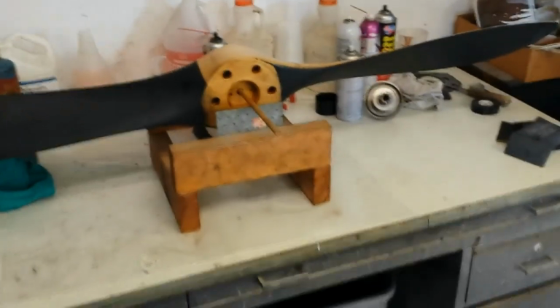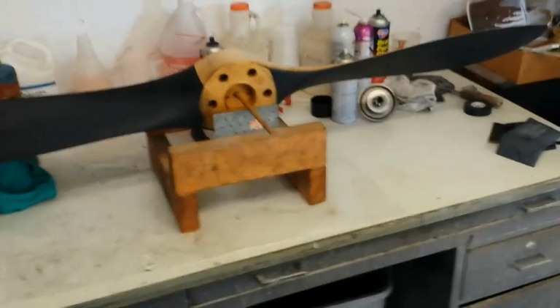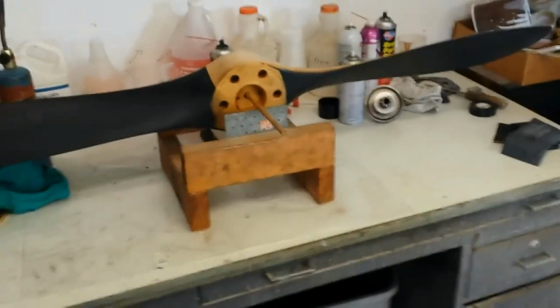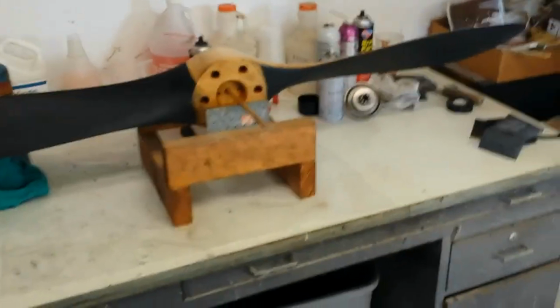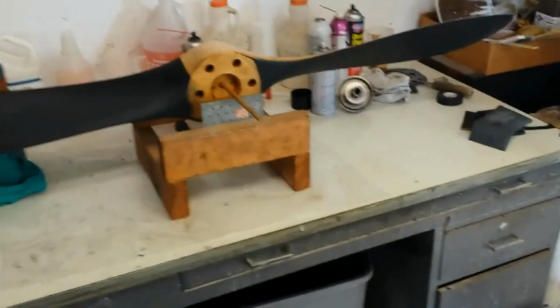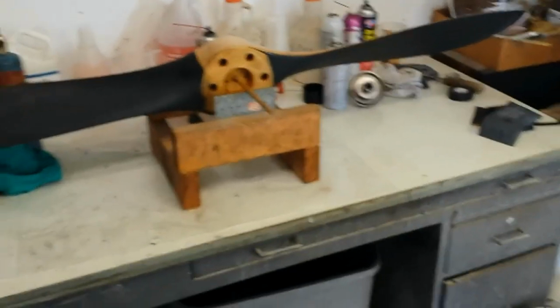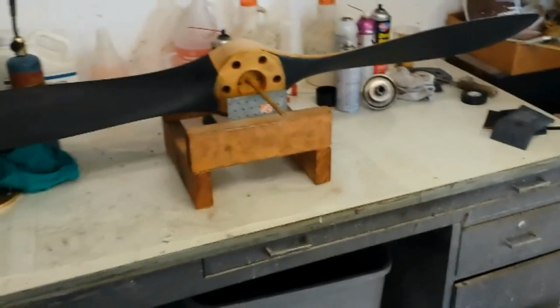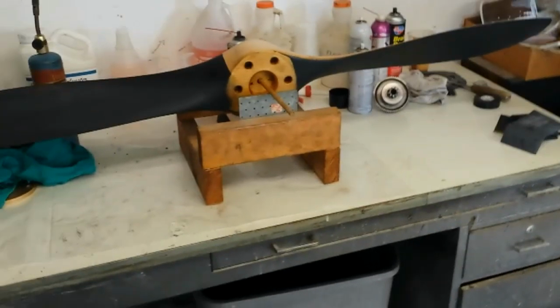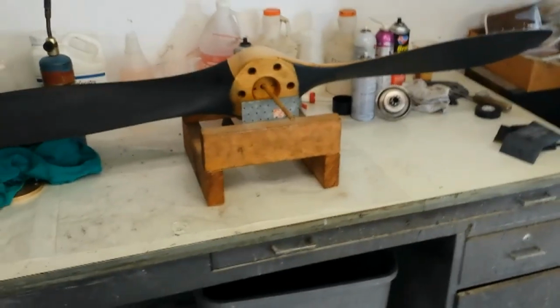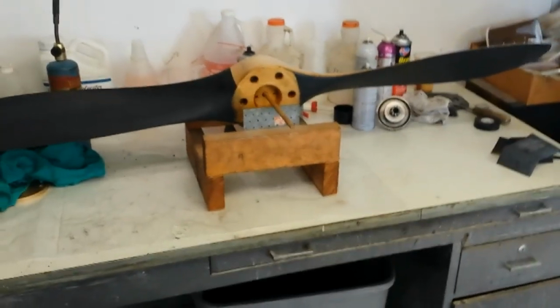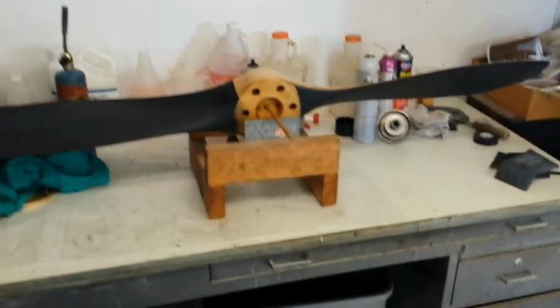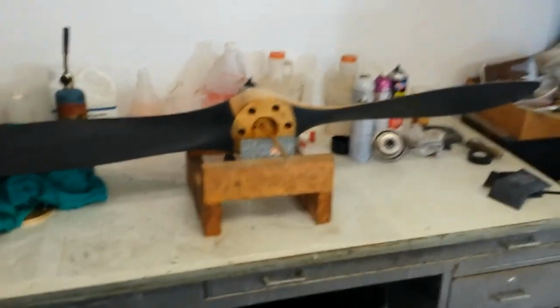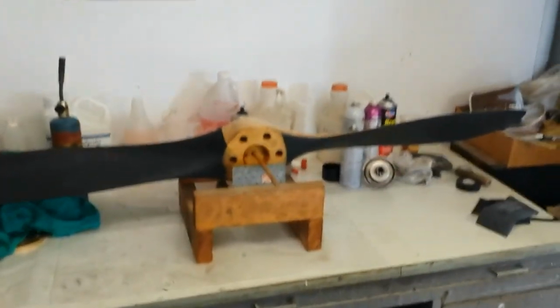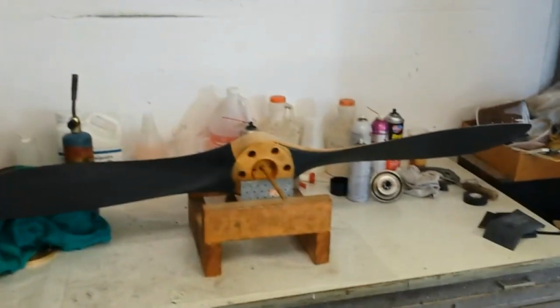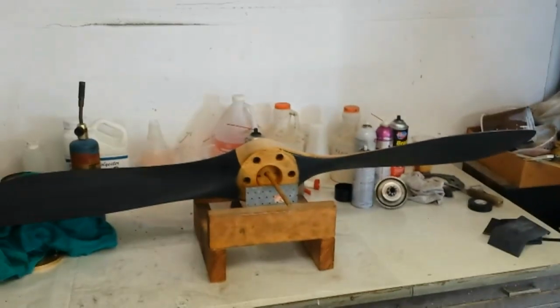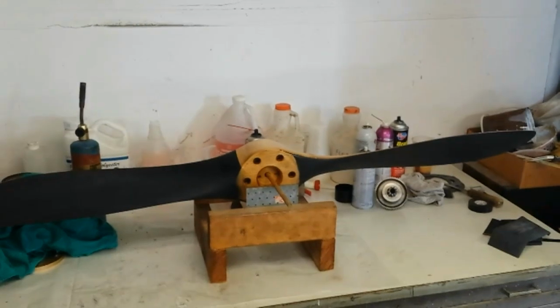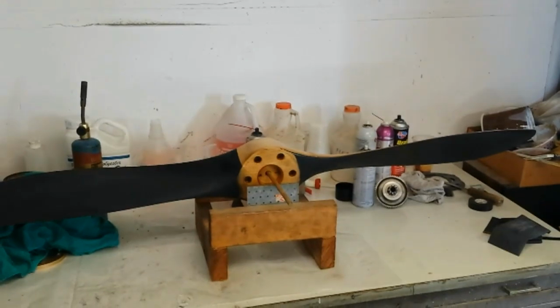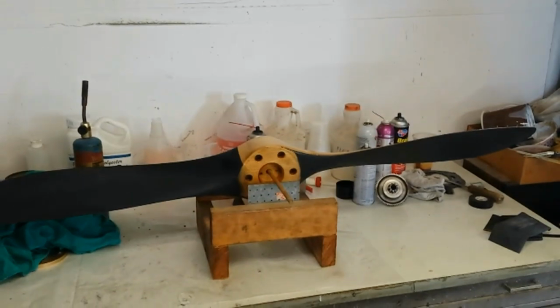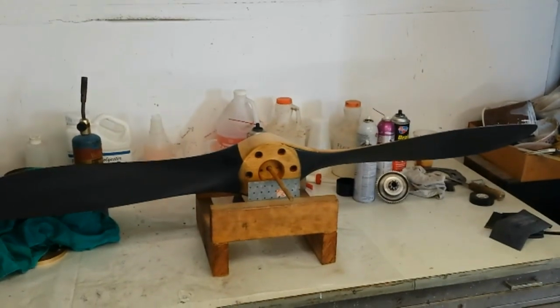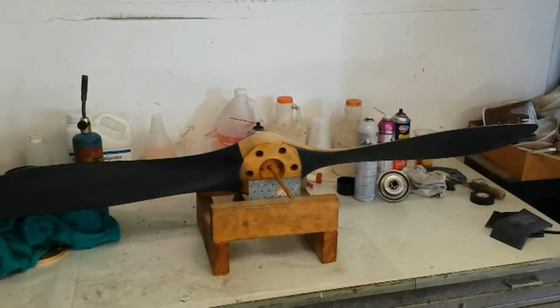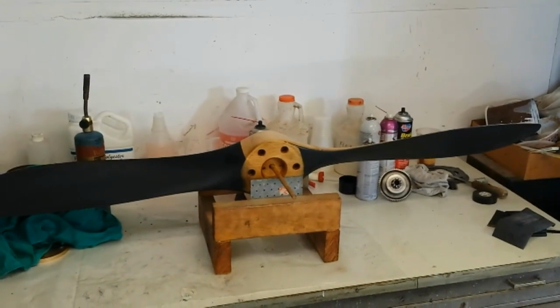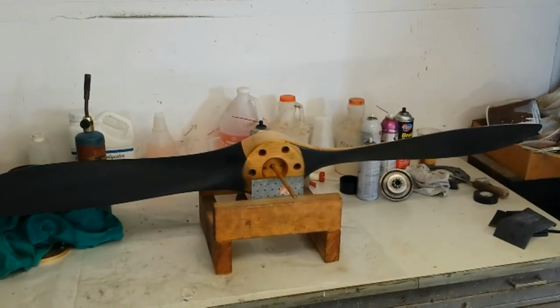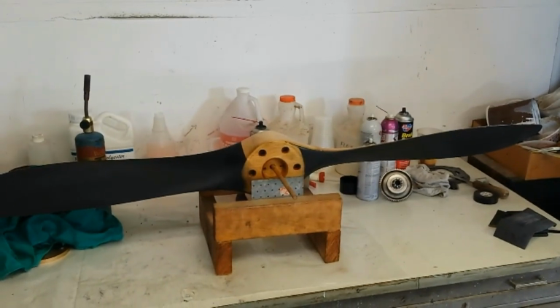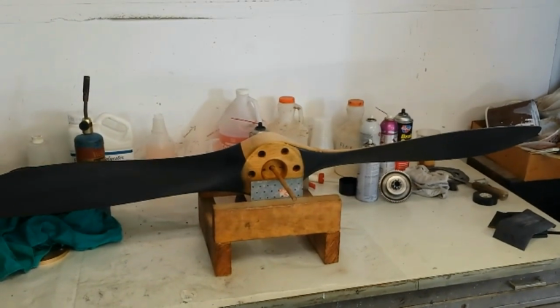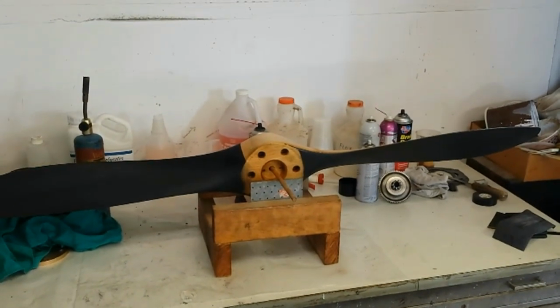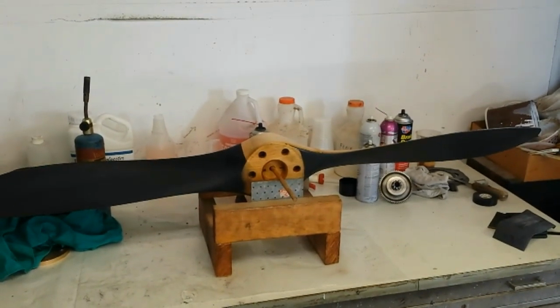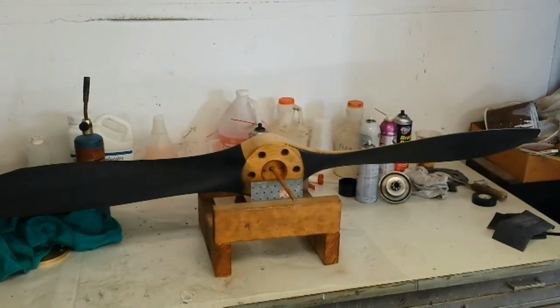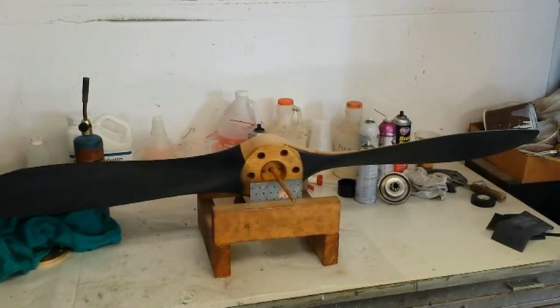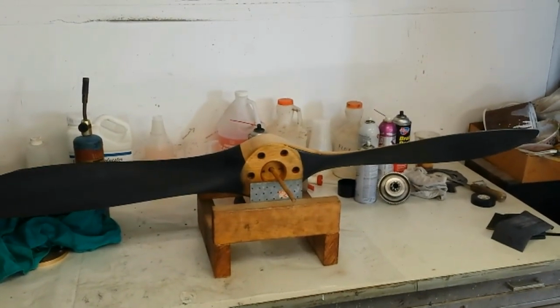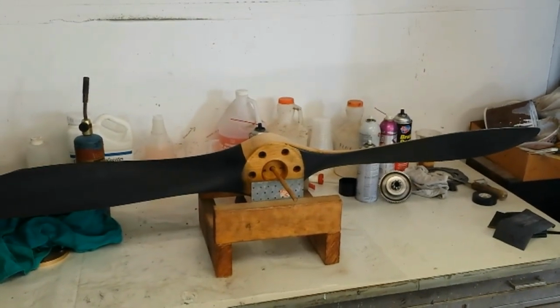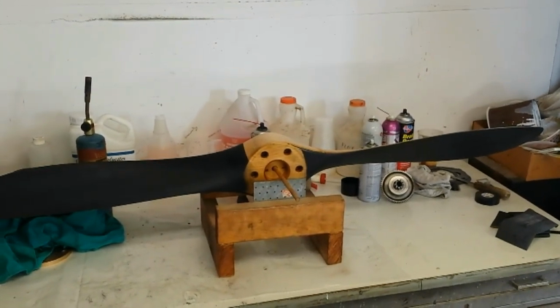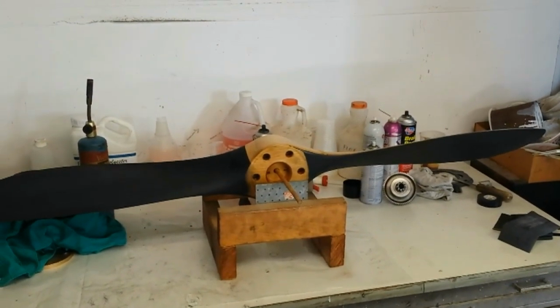This propeller is ready to bolt back on the airplane. Thanks for watching.